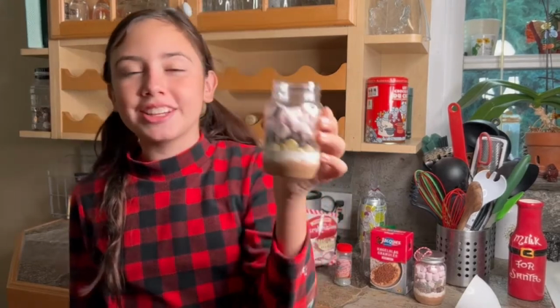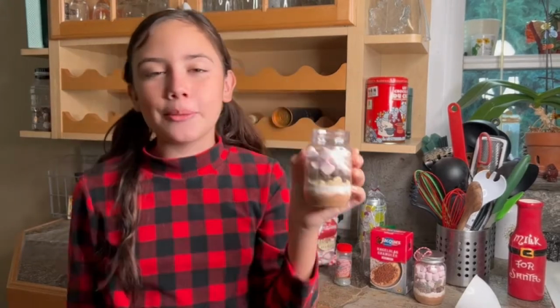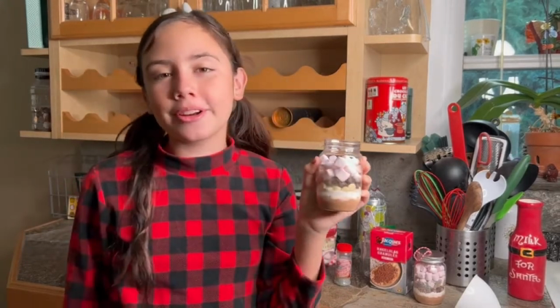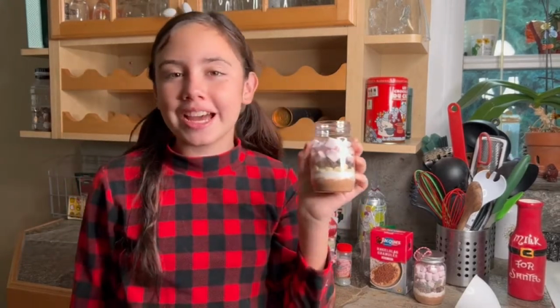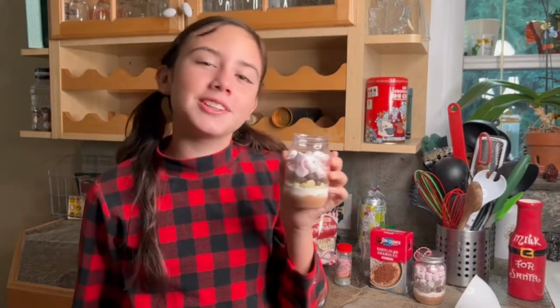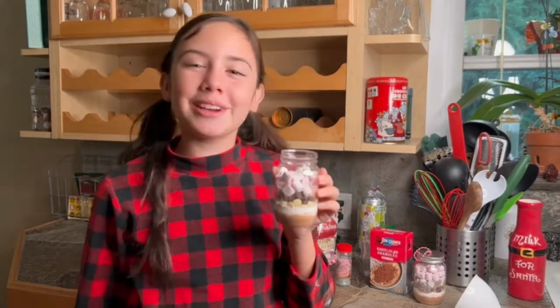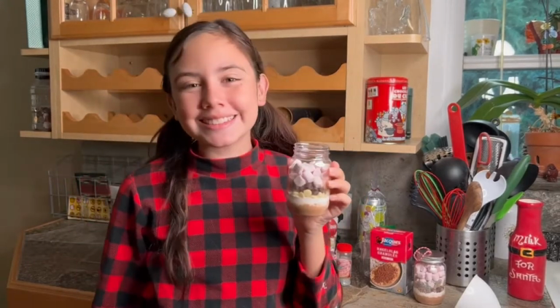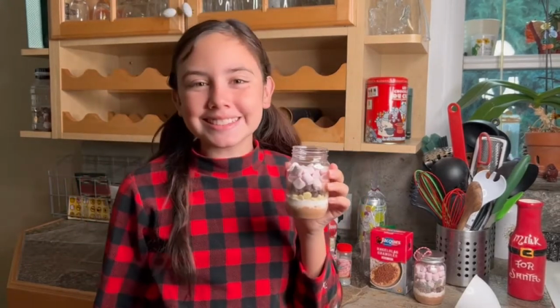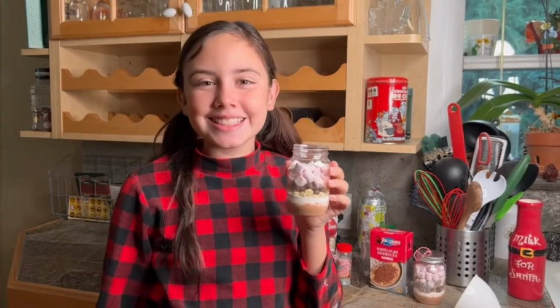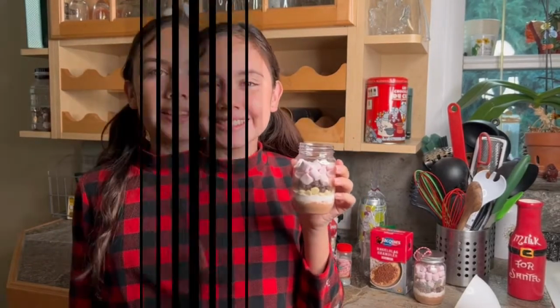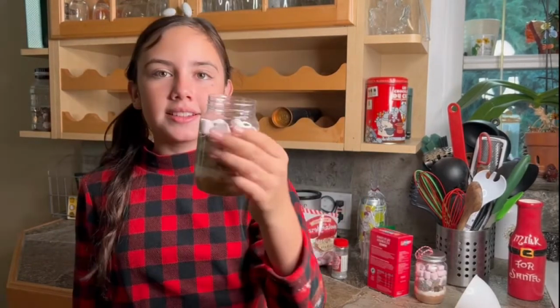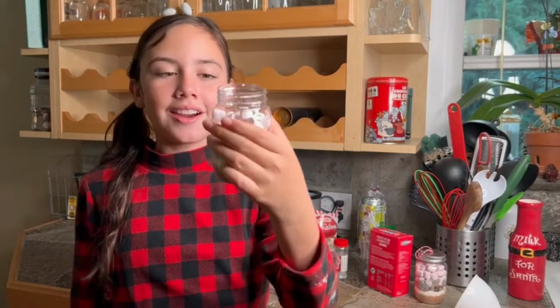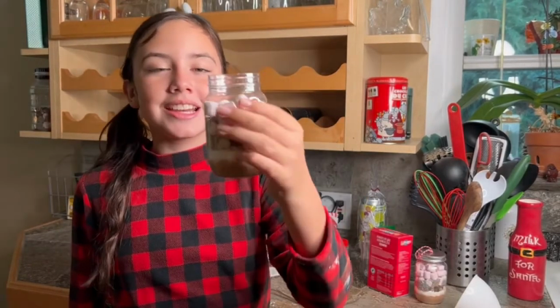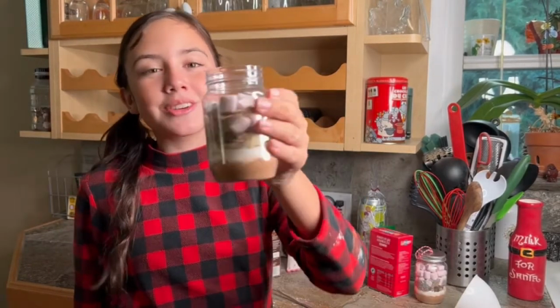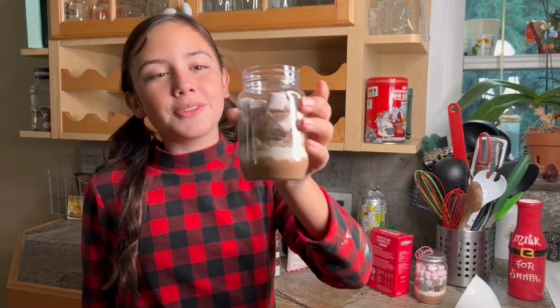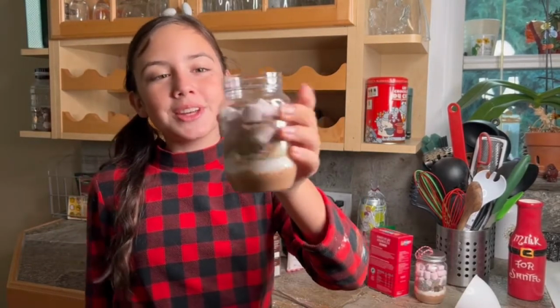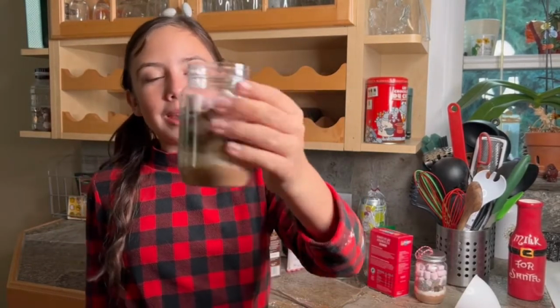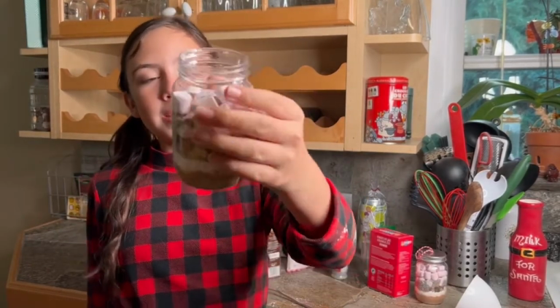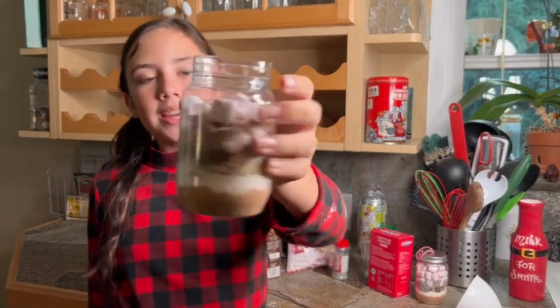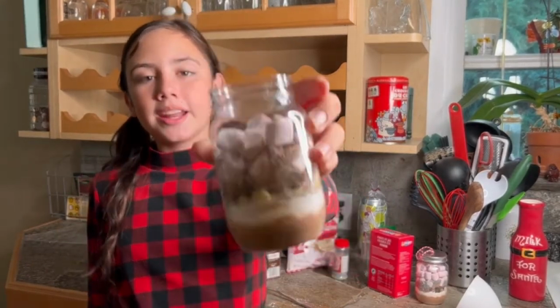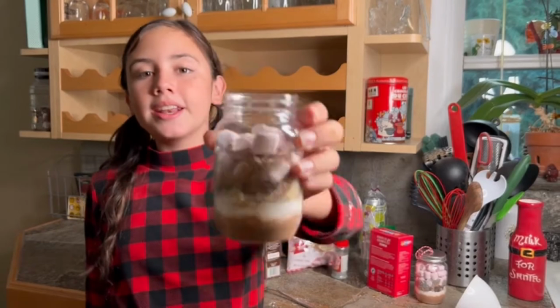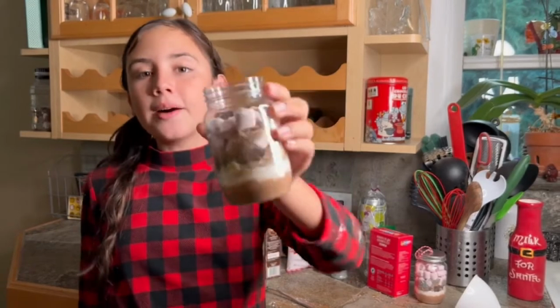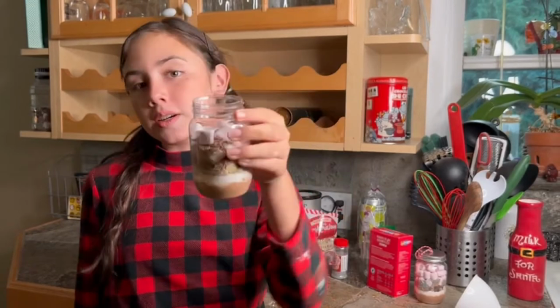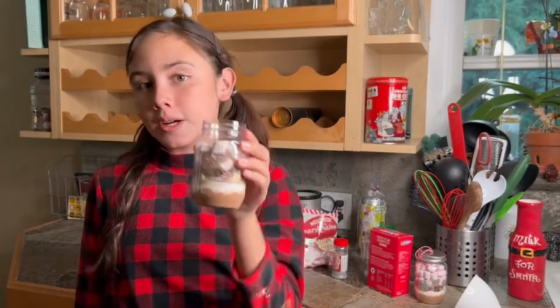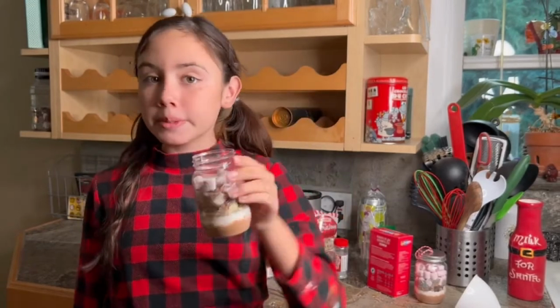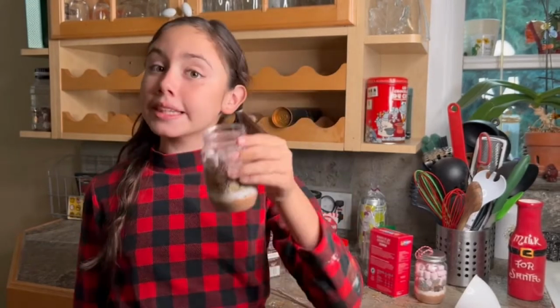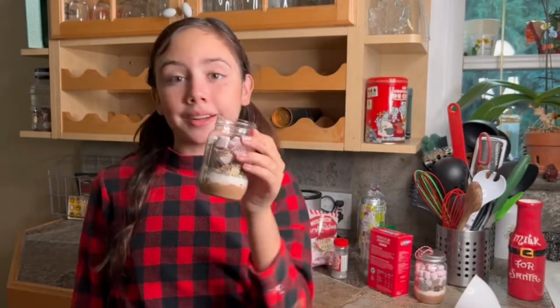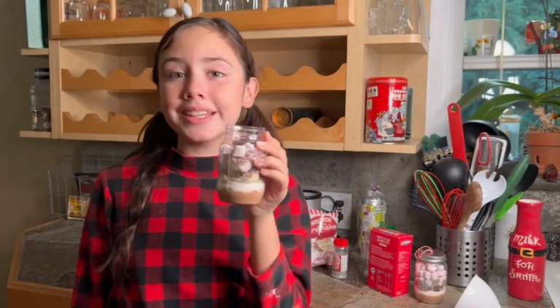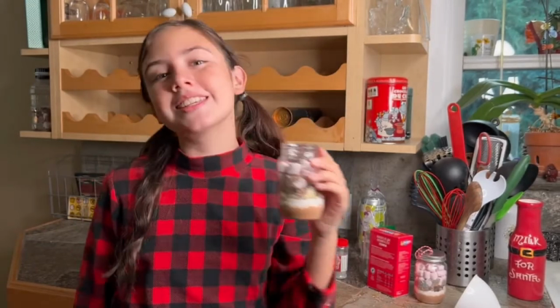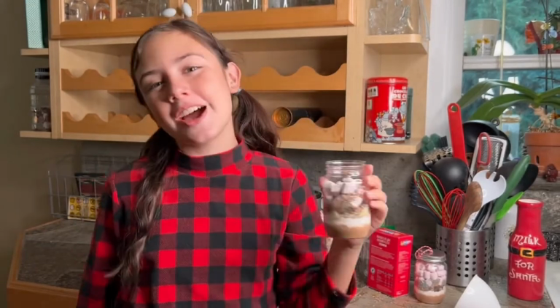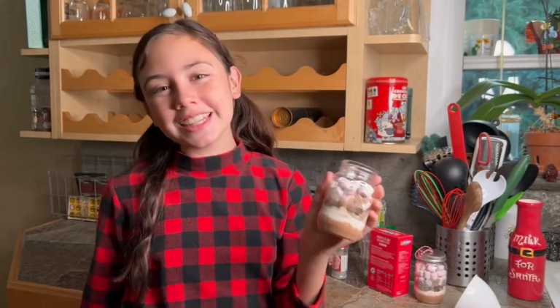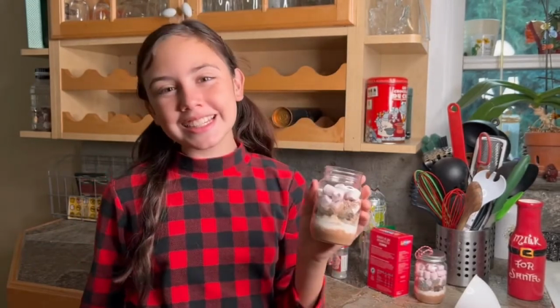And now I'm going to add the sprinkles! Alright, so I filled them up, and now we're going to put the lid on it and see how it looks!